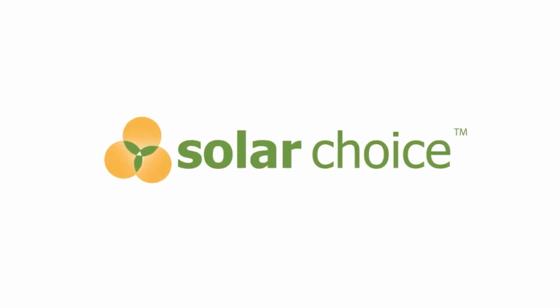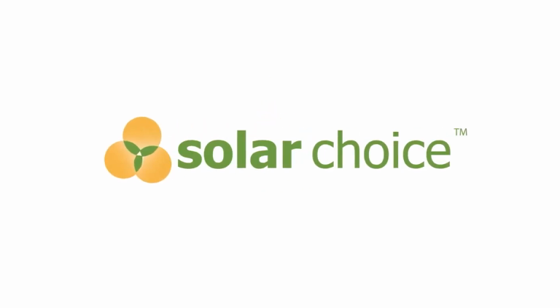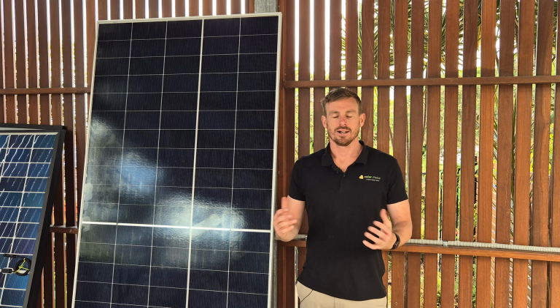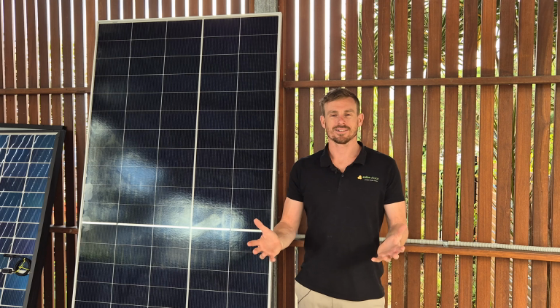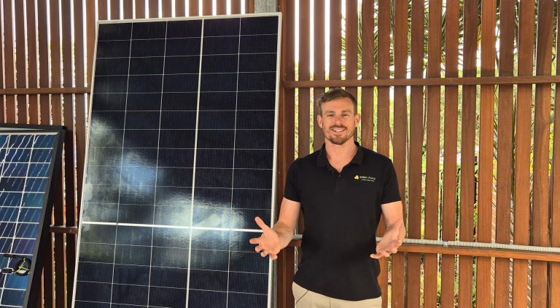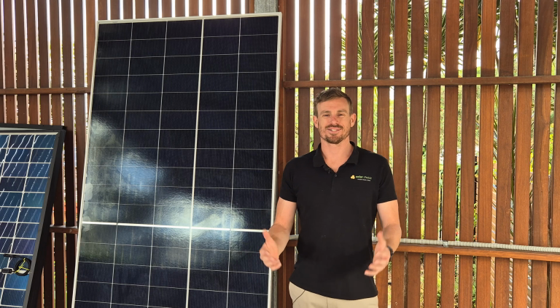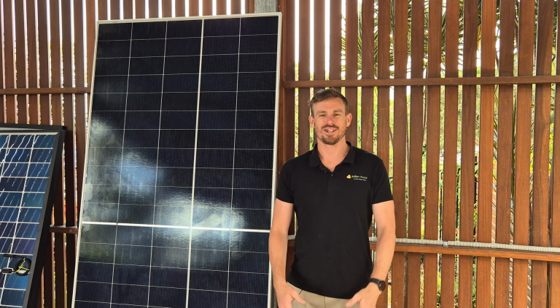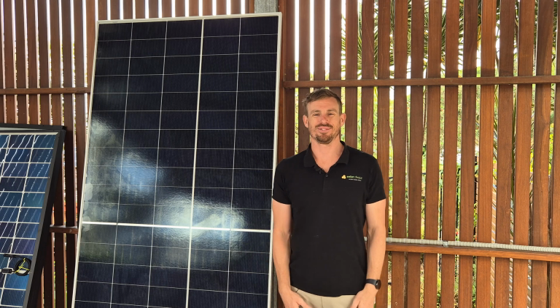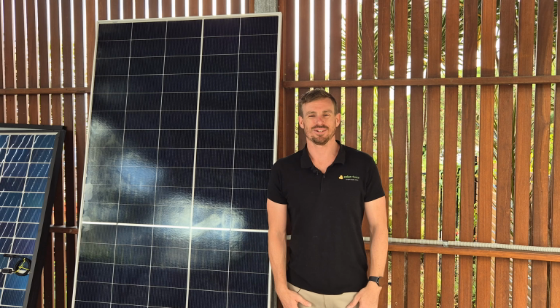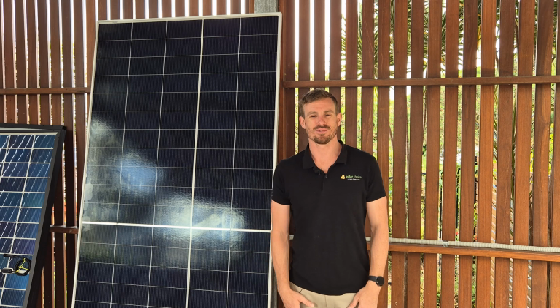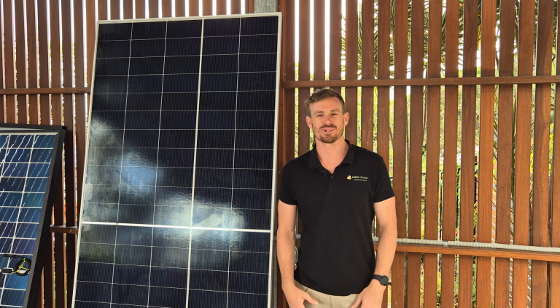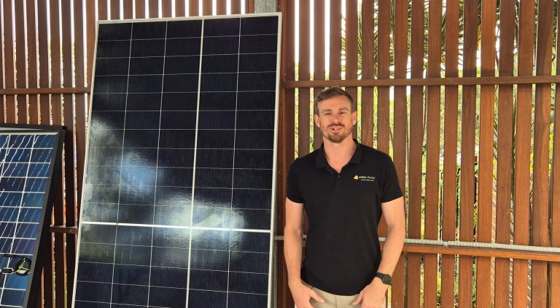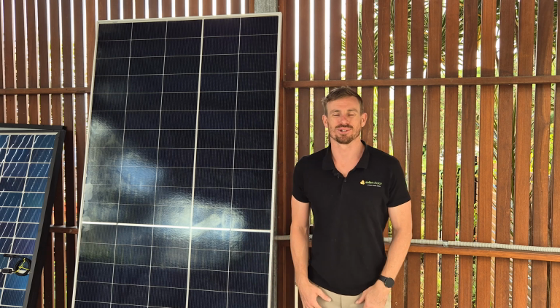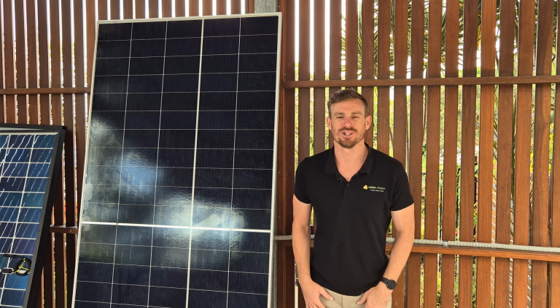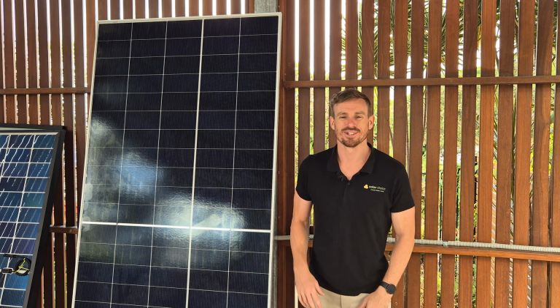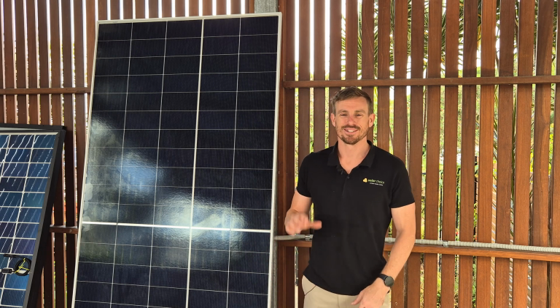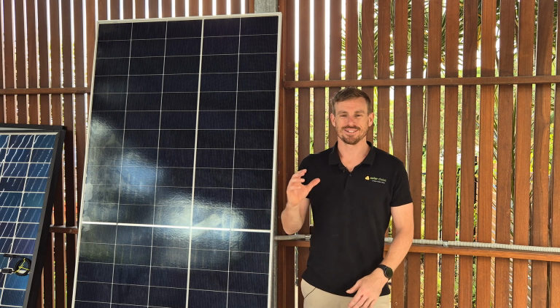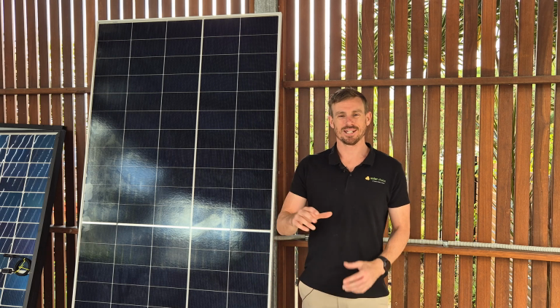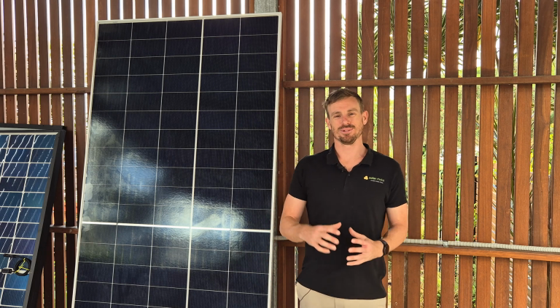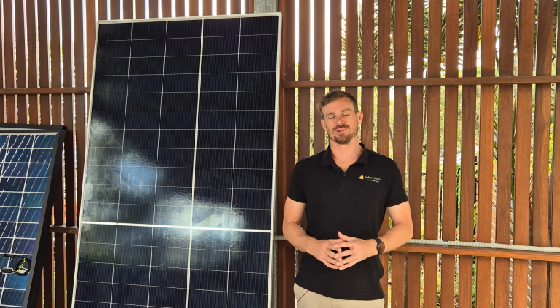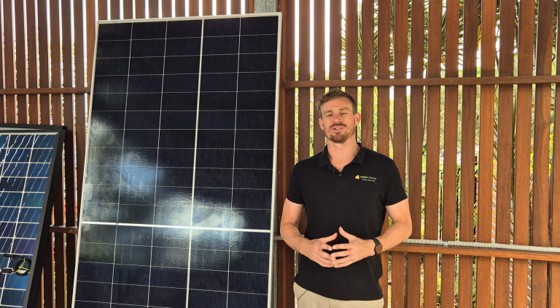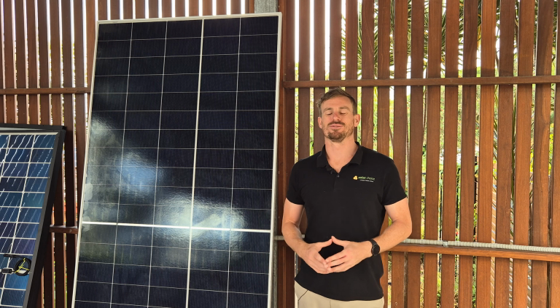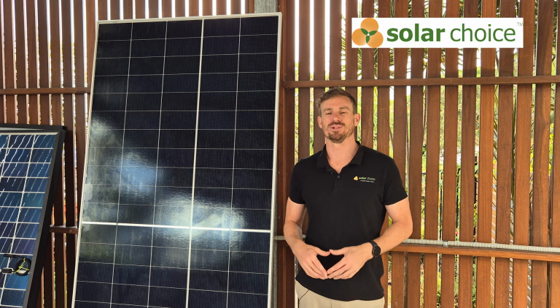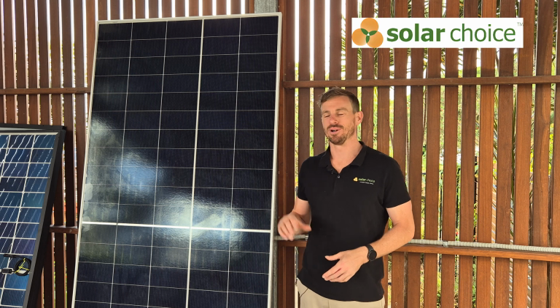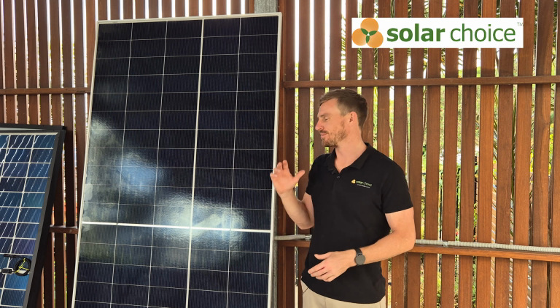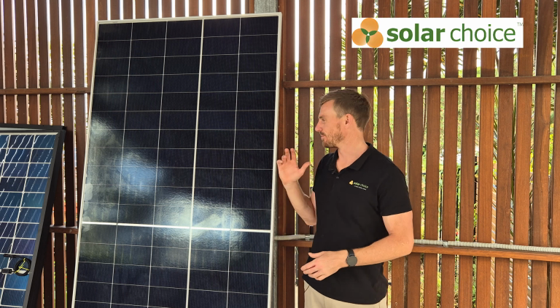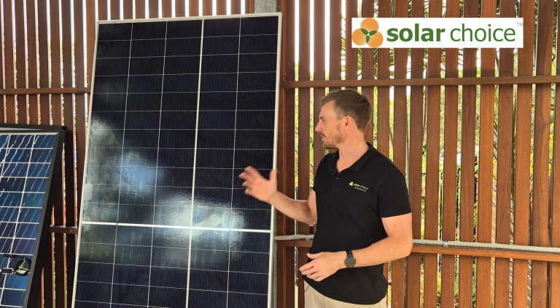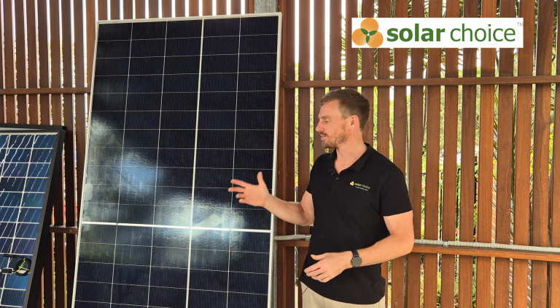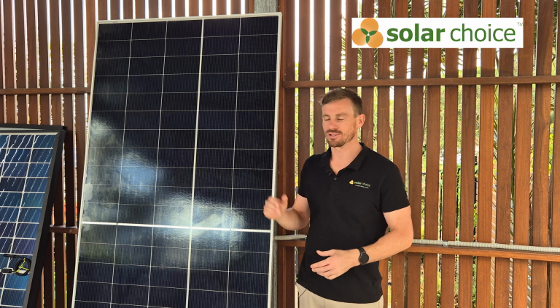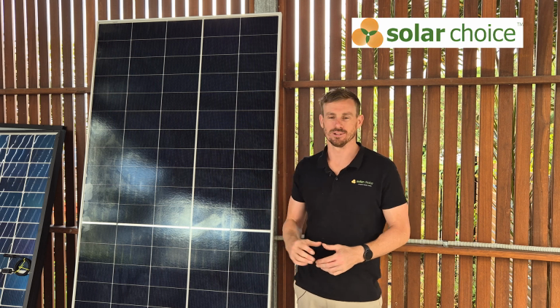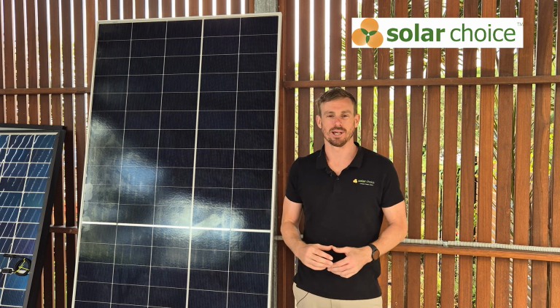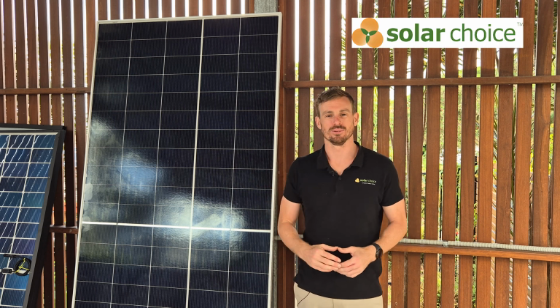Hi guys, Jeff here from Solar Choice. Today we're doing a review of Ryzen solar panels.